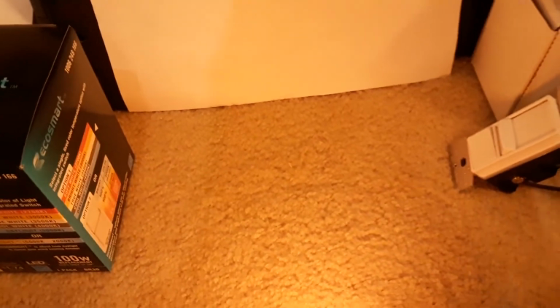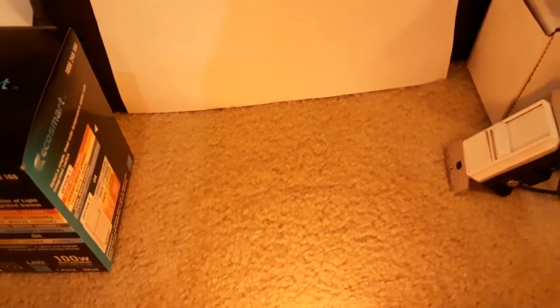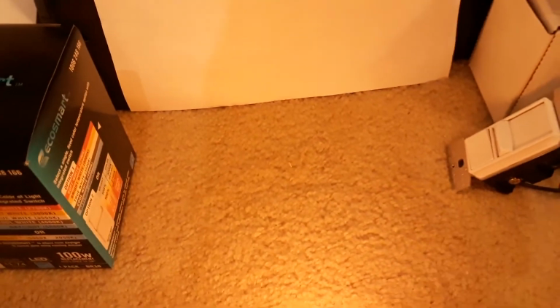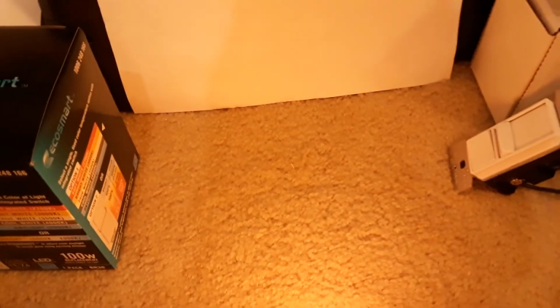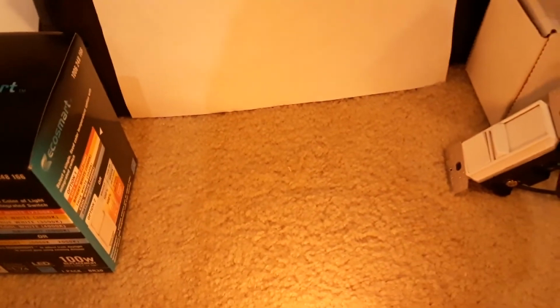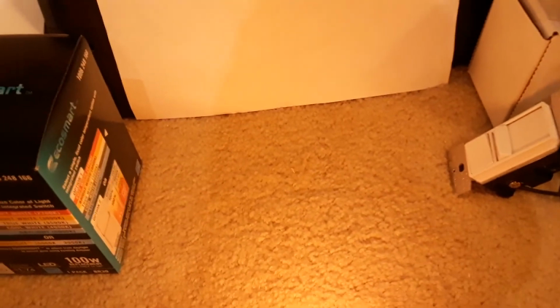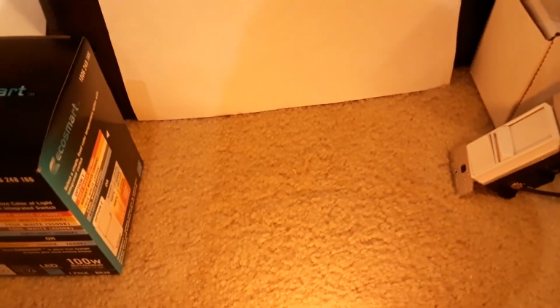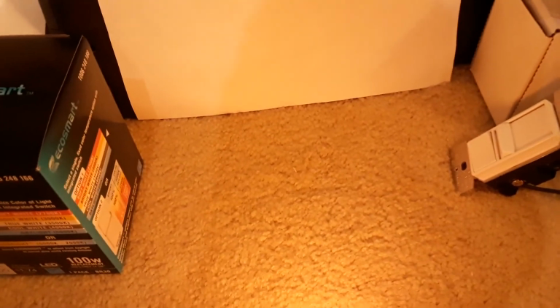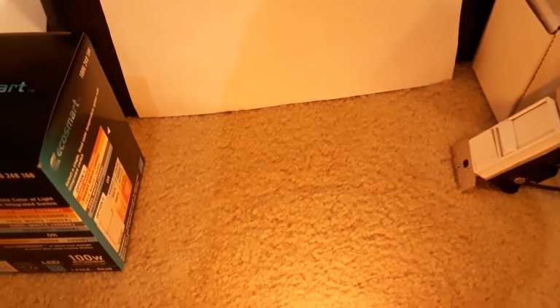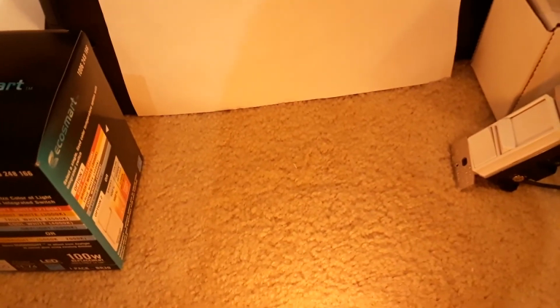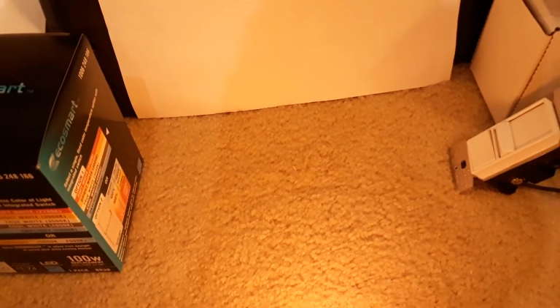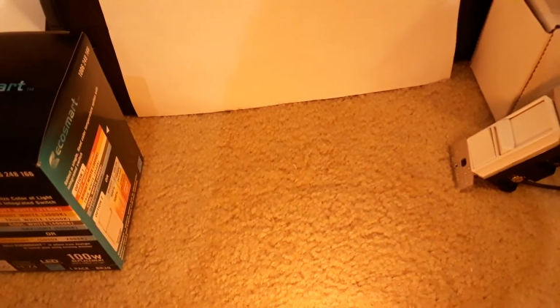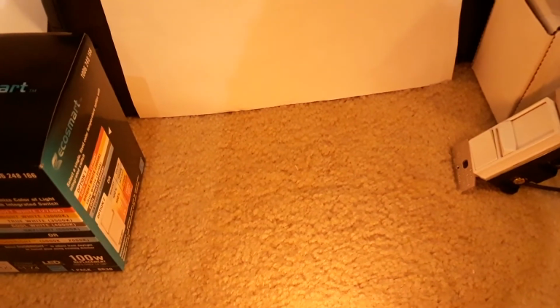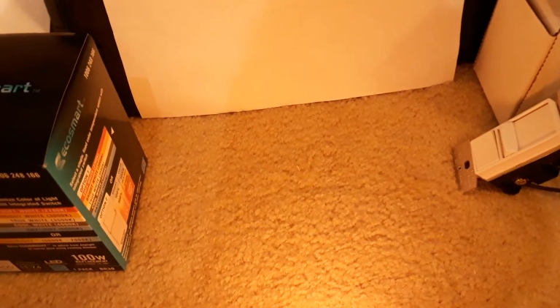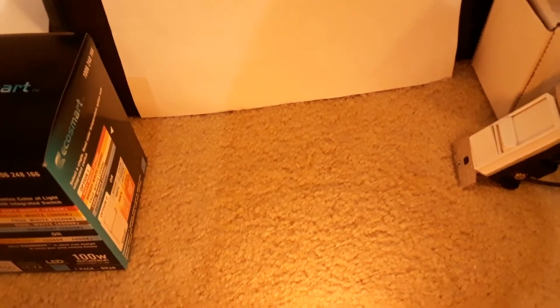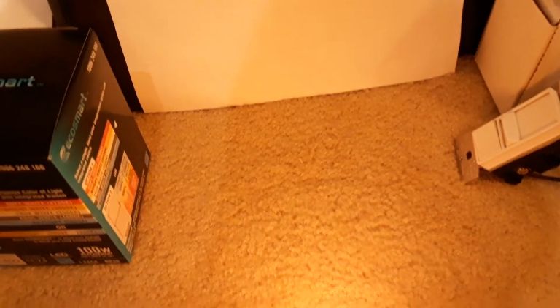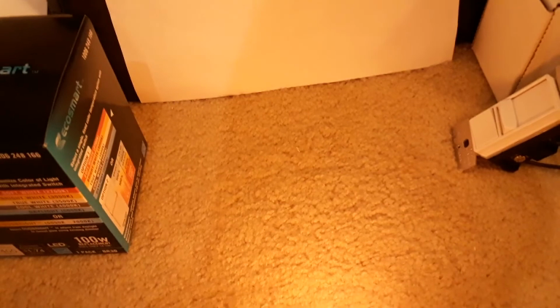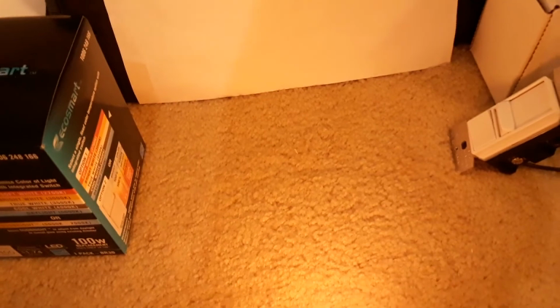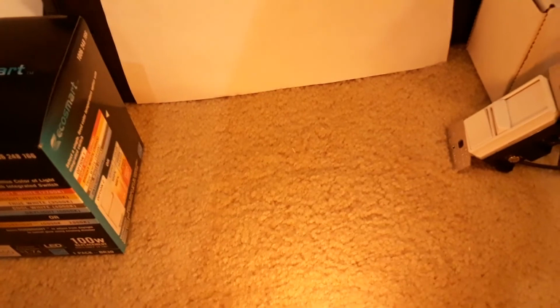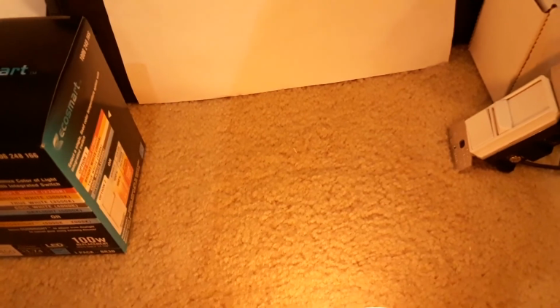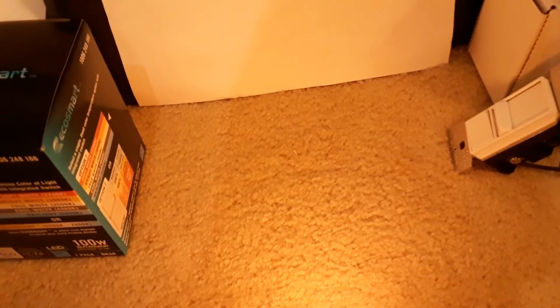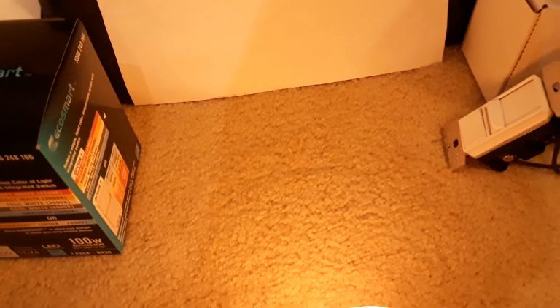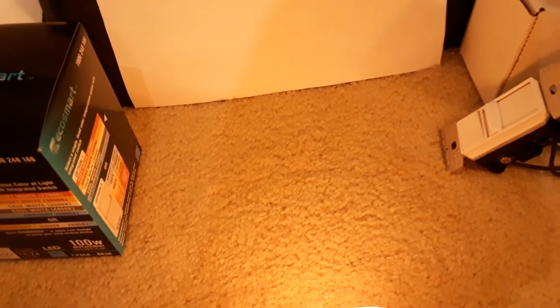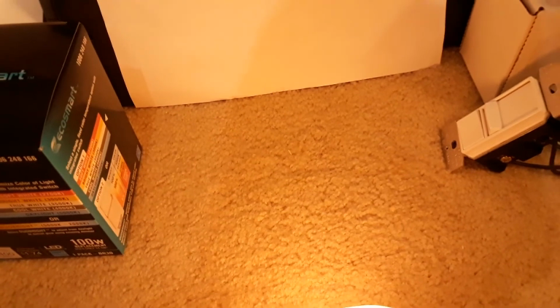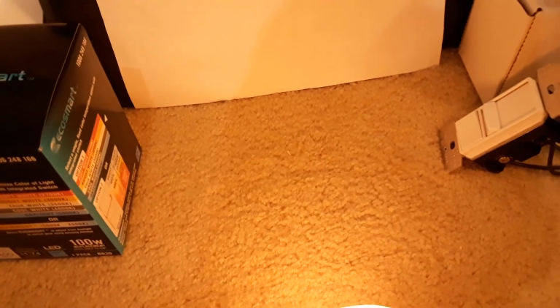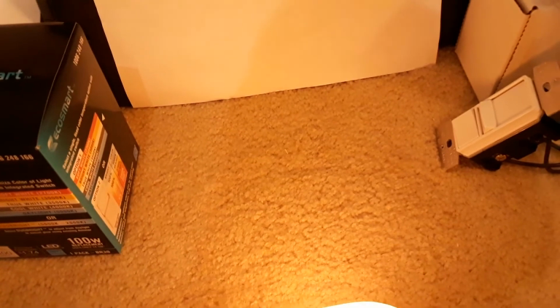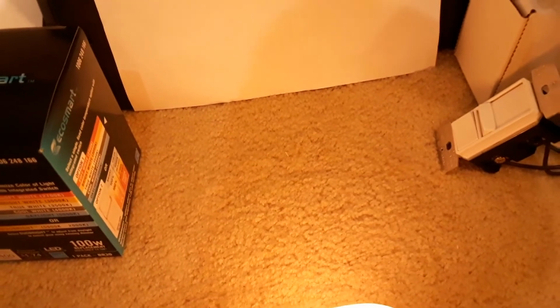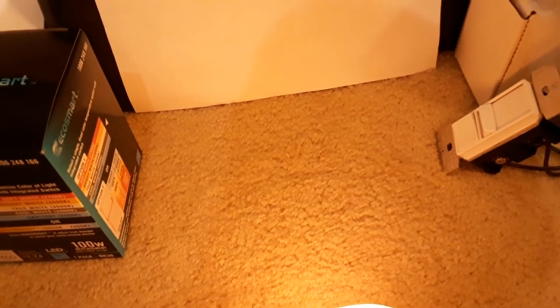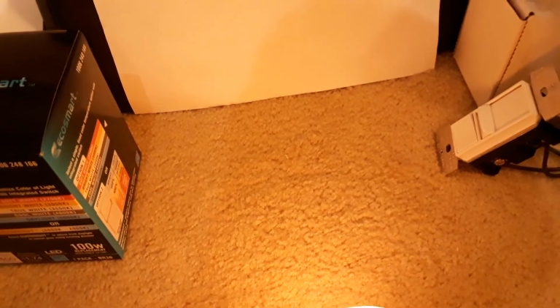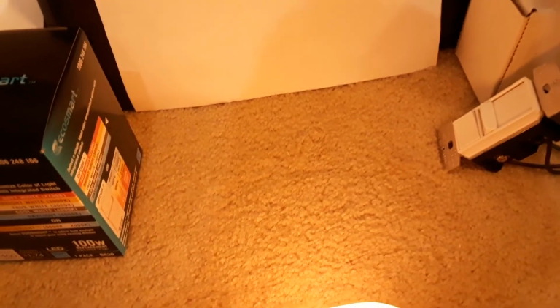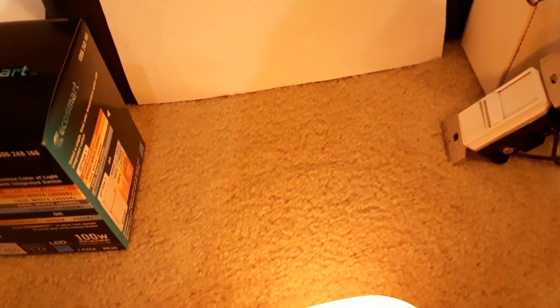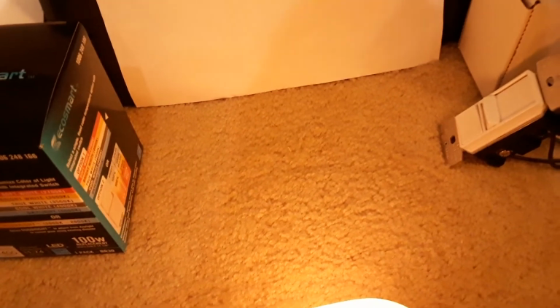I'm going to turn the room lights off and cycle through the dimmer again just to show you.